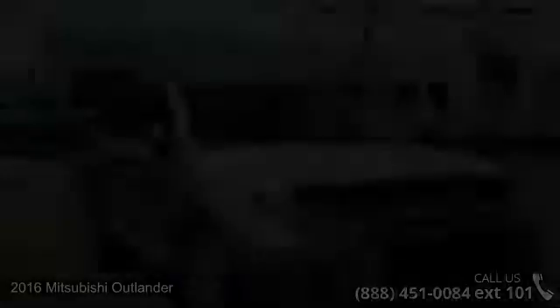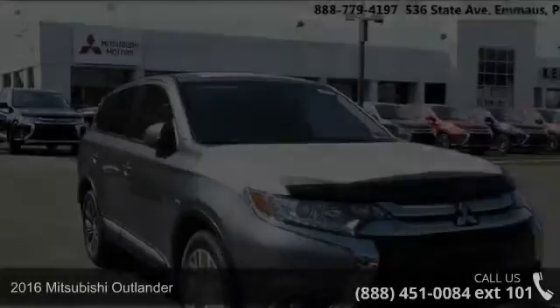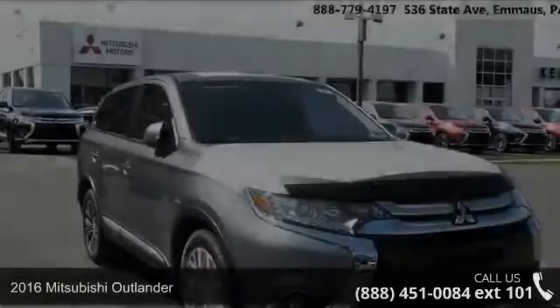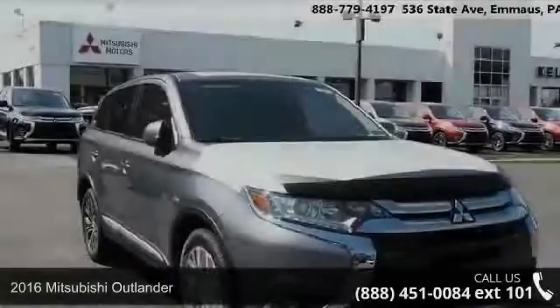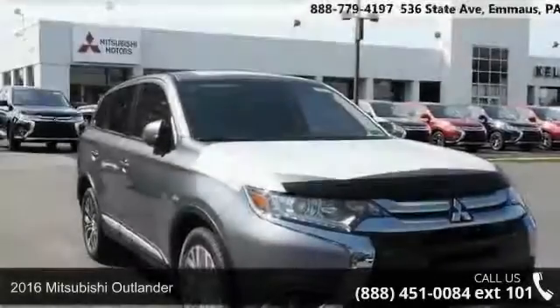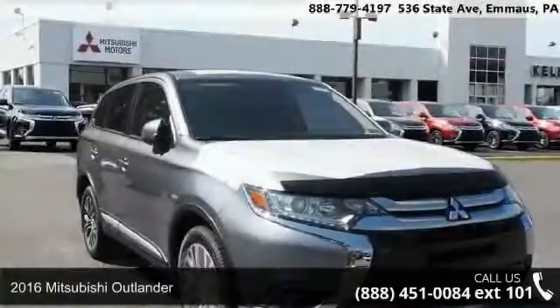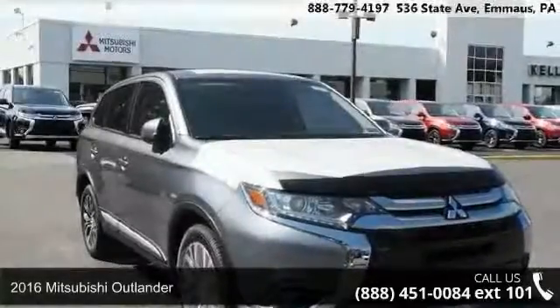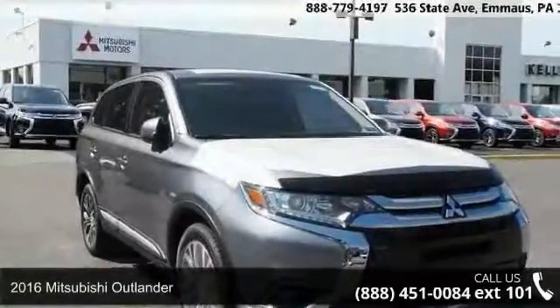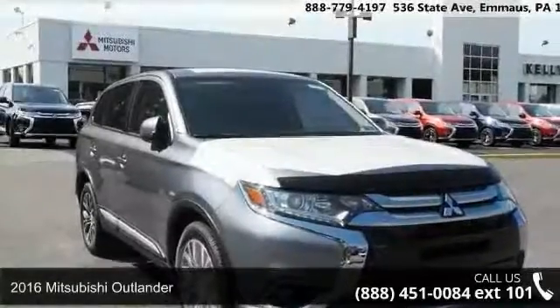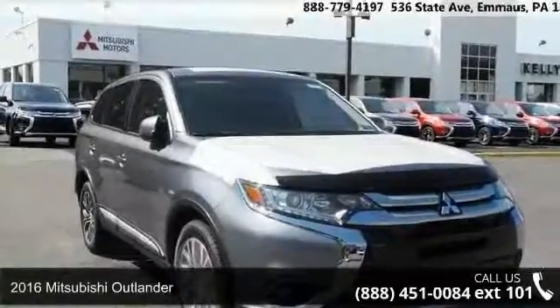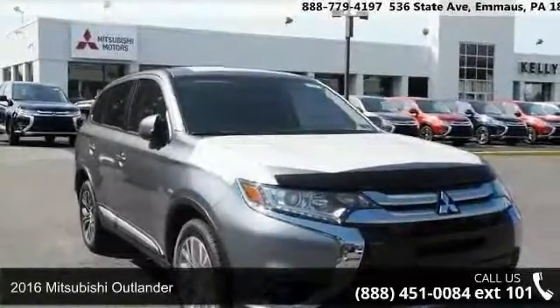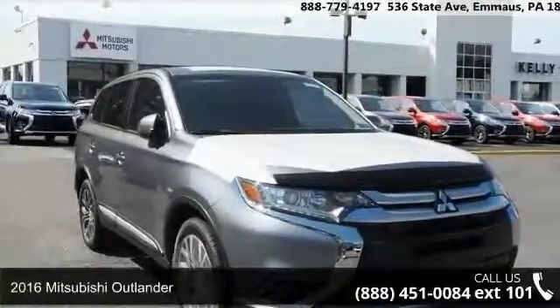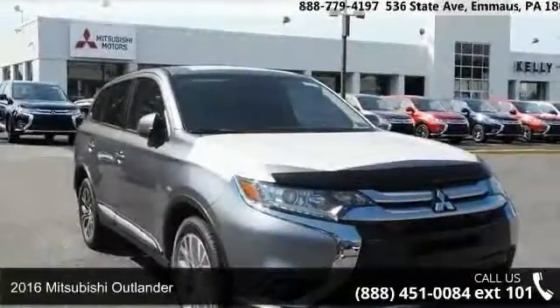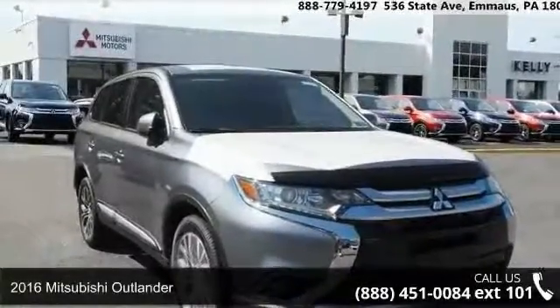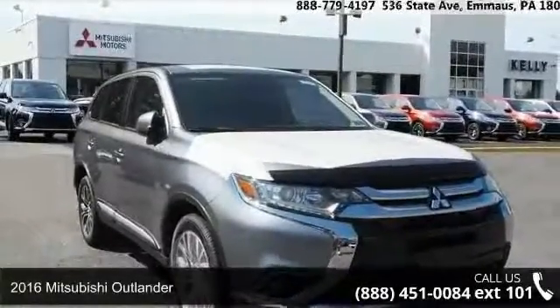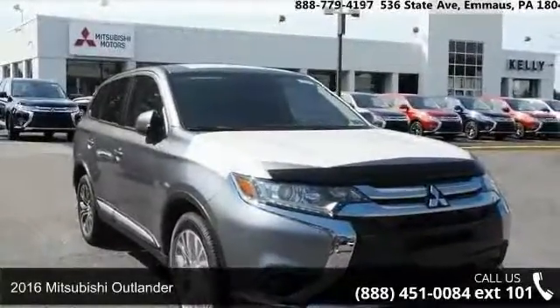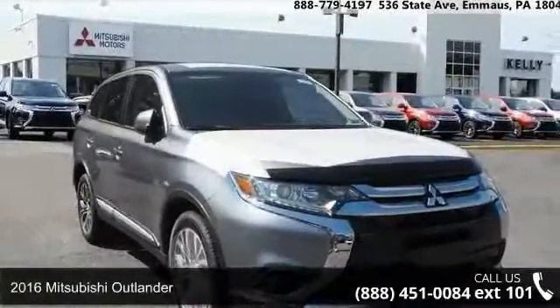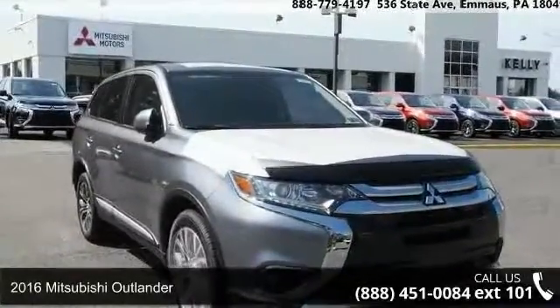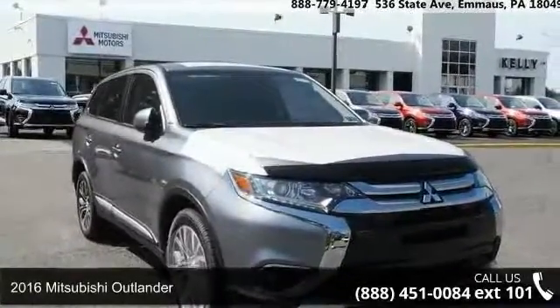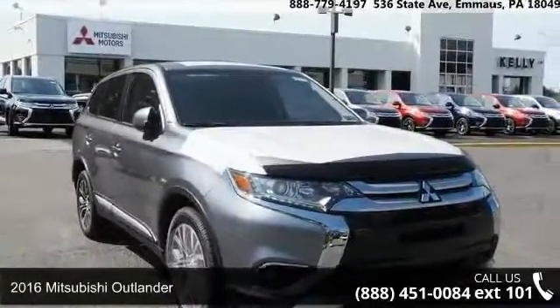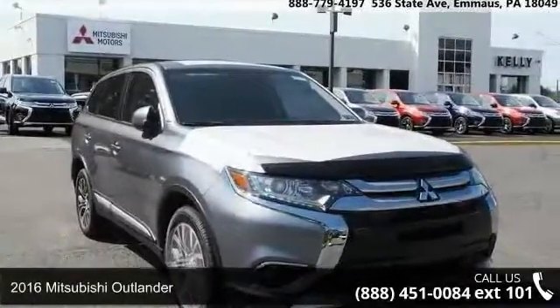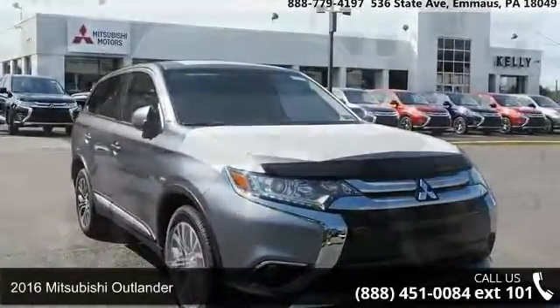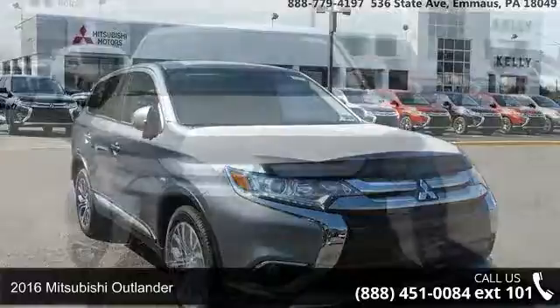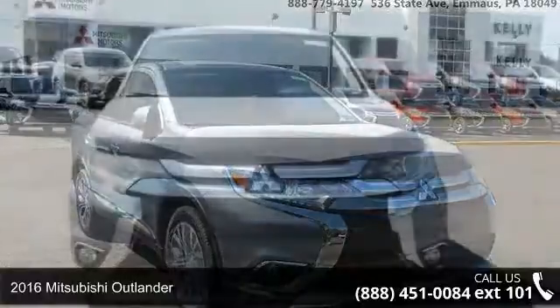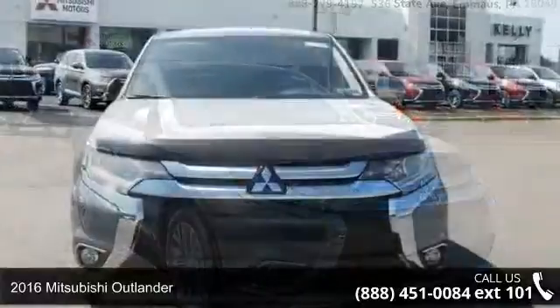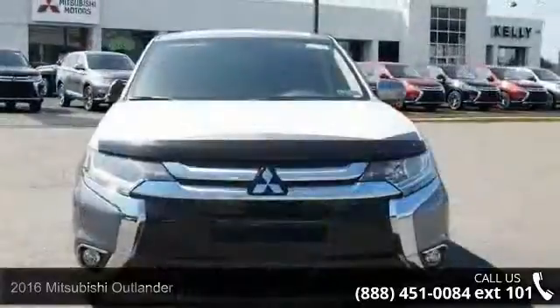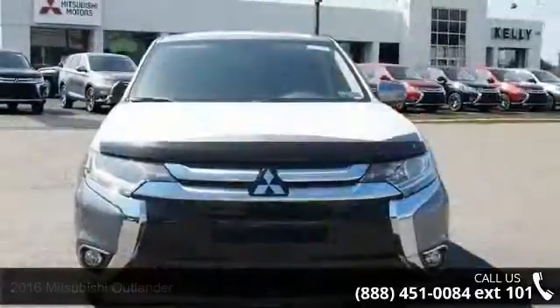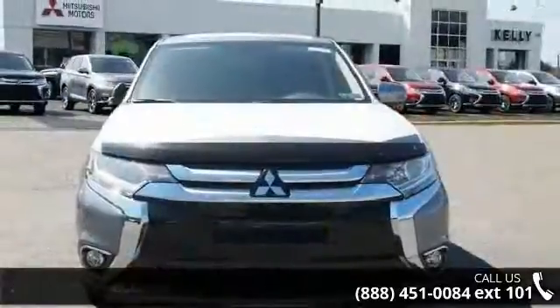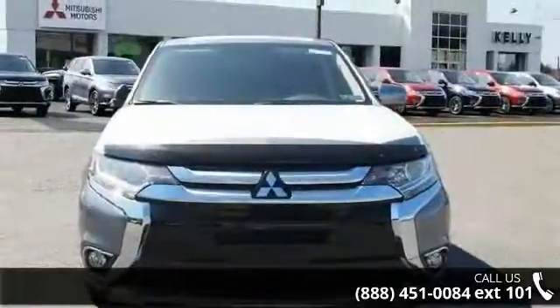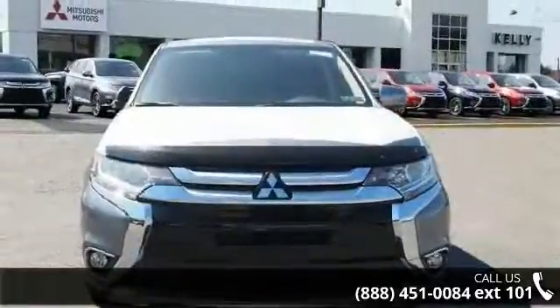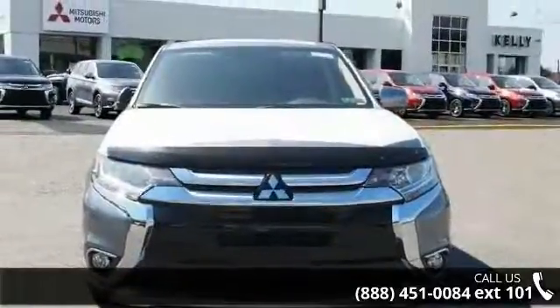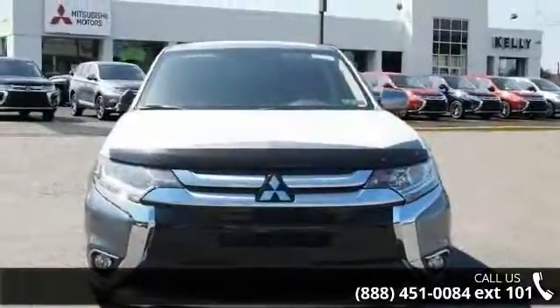Check out this 2016 Mitsubishi Outlander. If you are looking for an automobile with great features, look no further.